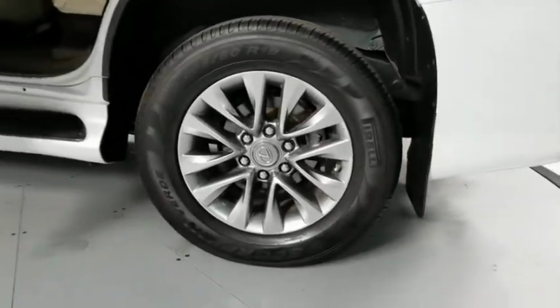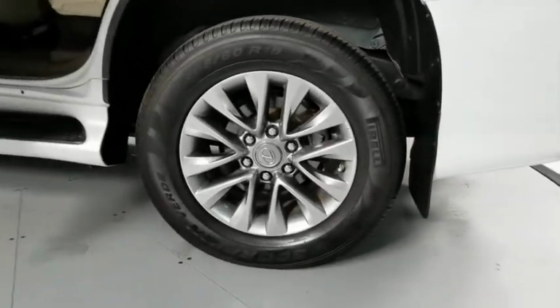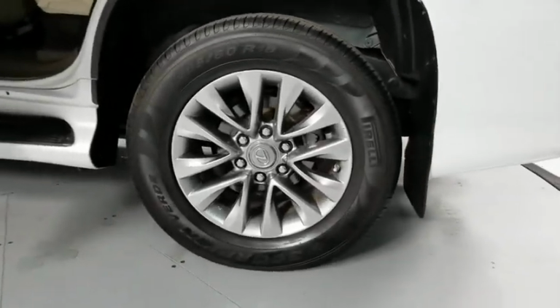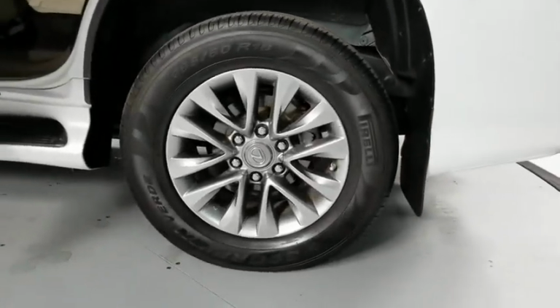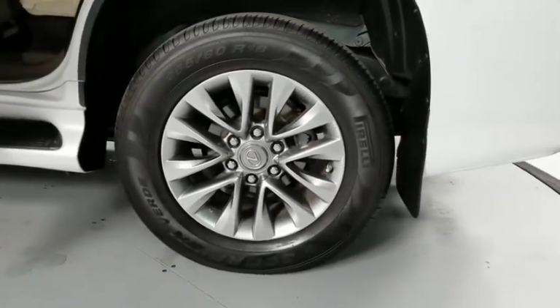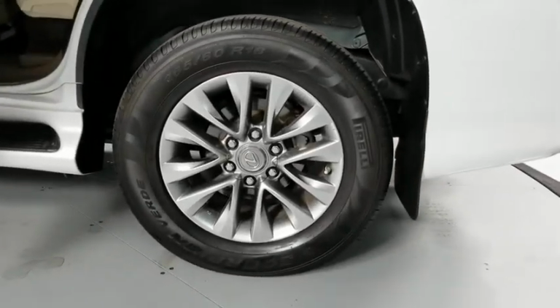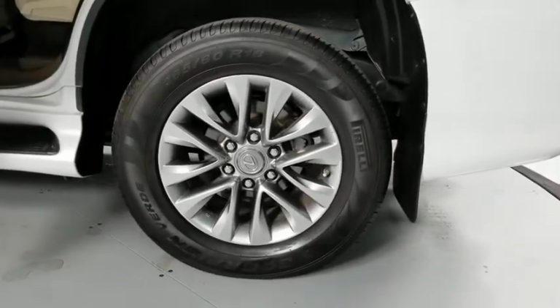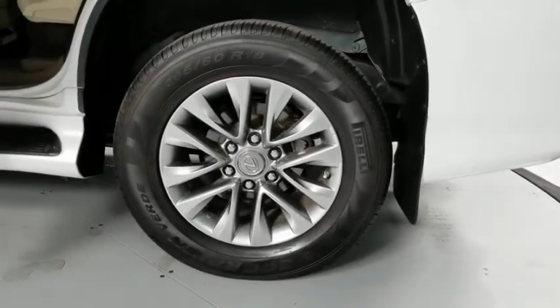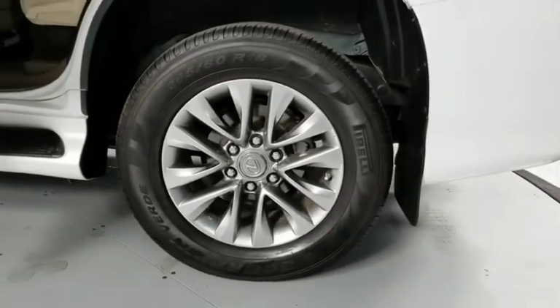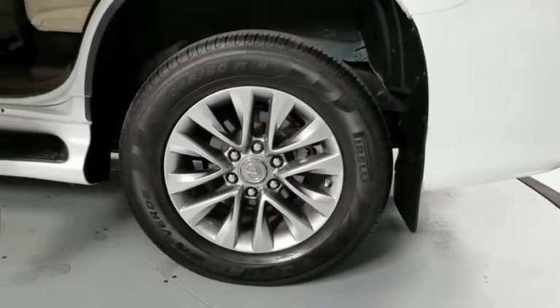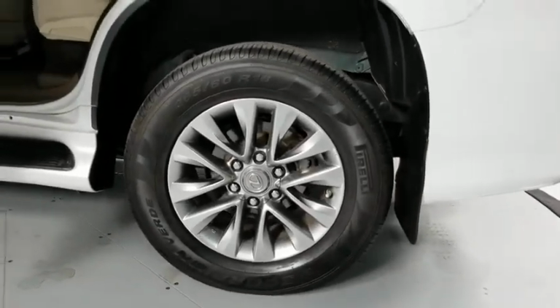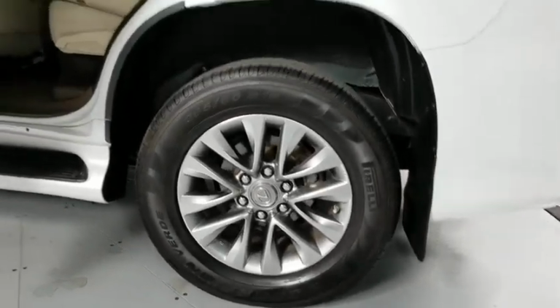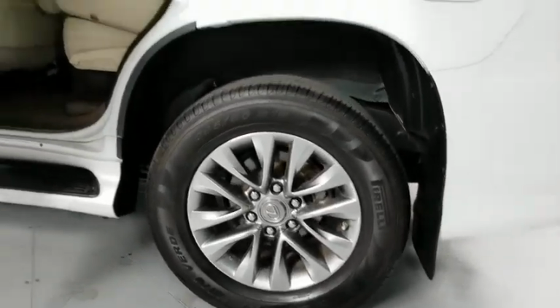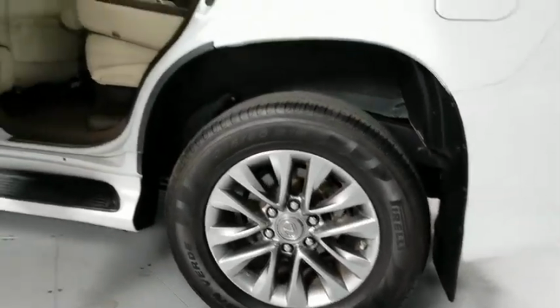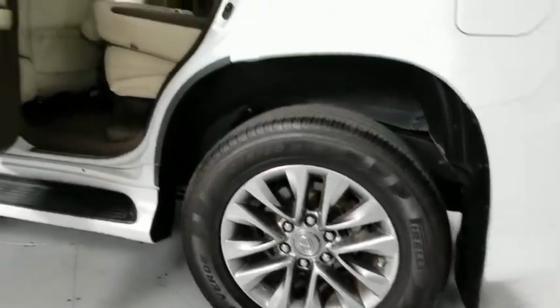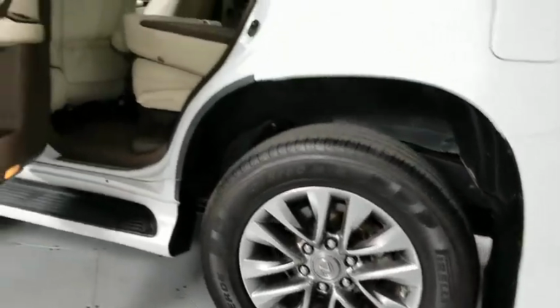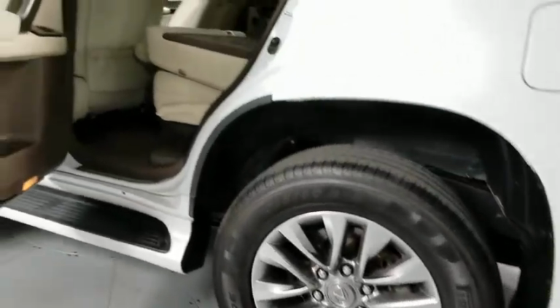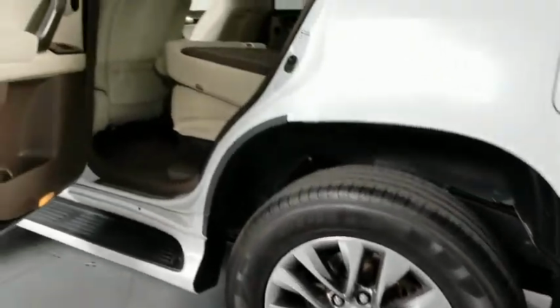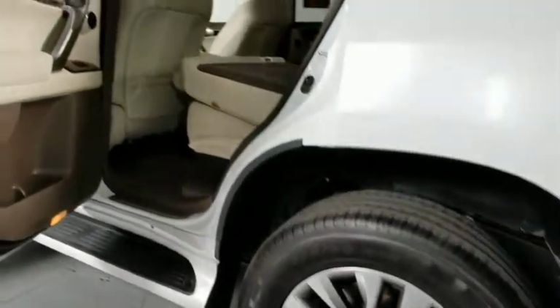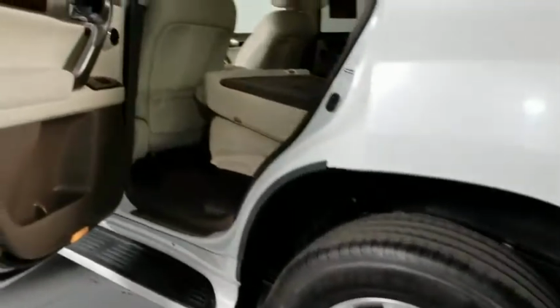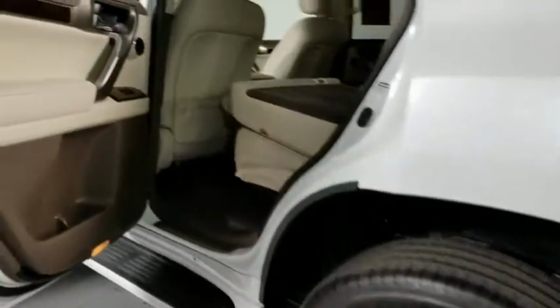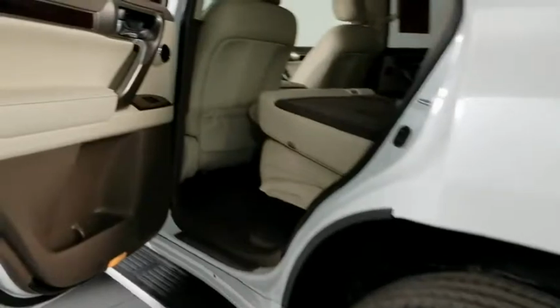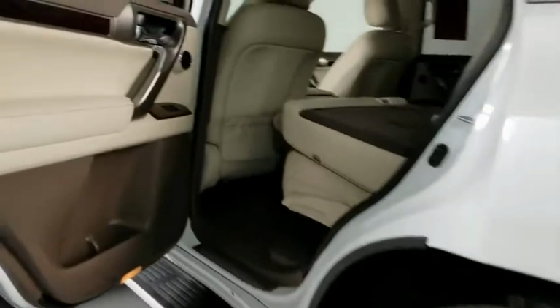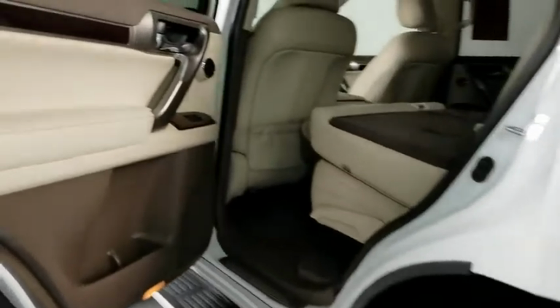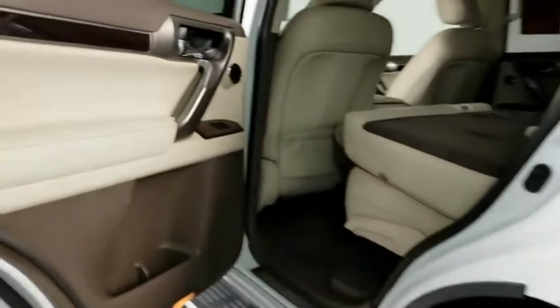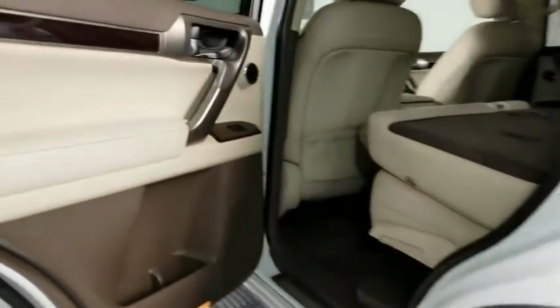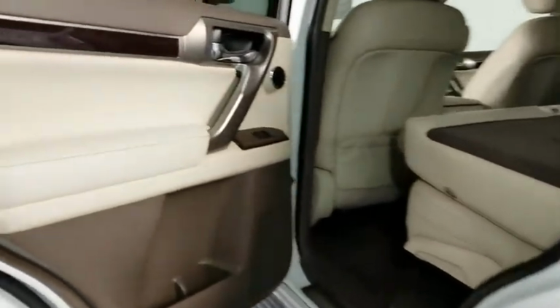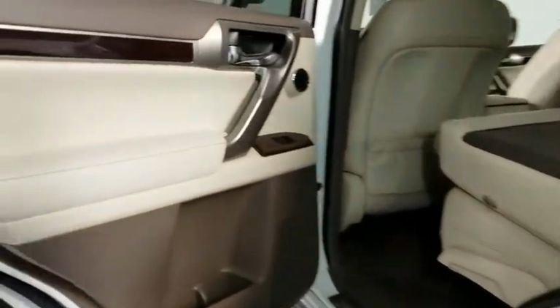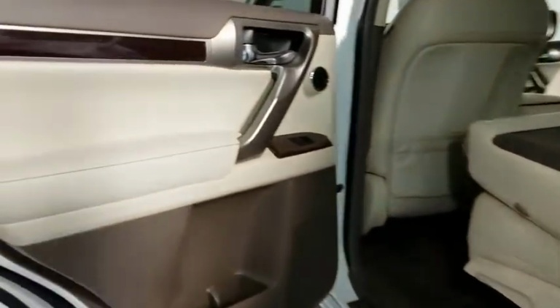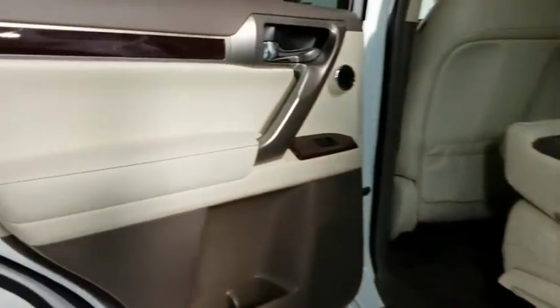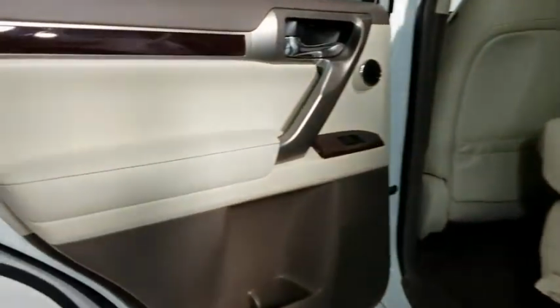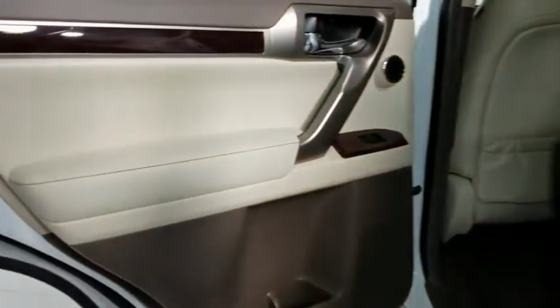CD player, compass, fog lights, panic alarm. Come see the car for yourself.